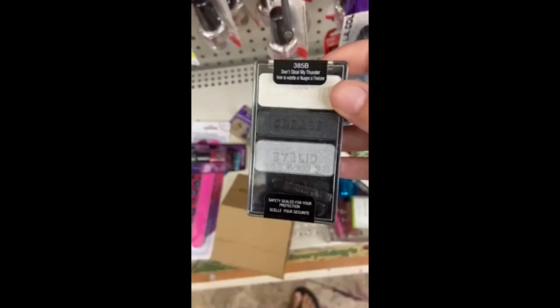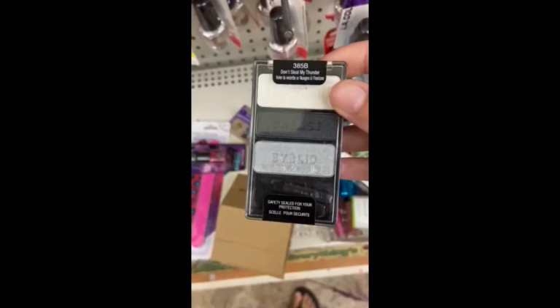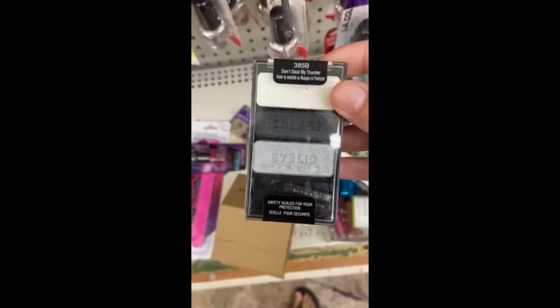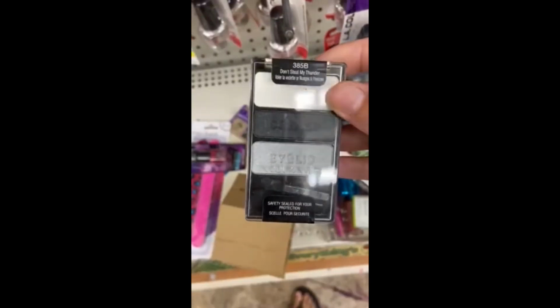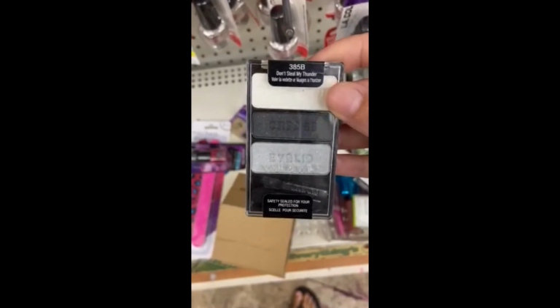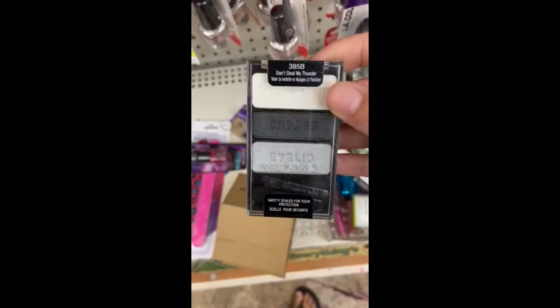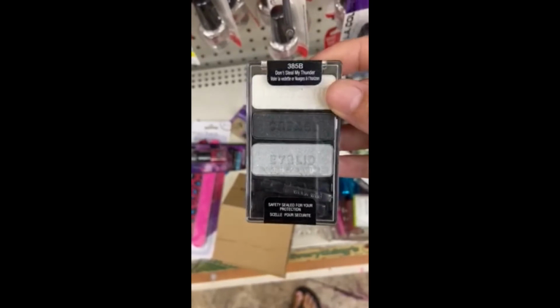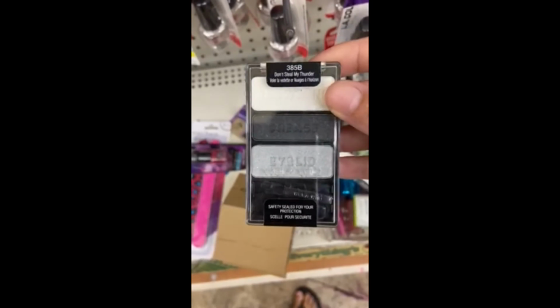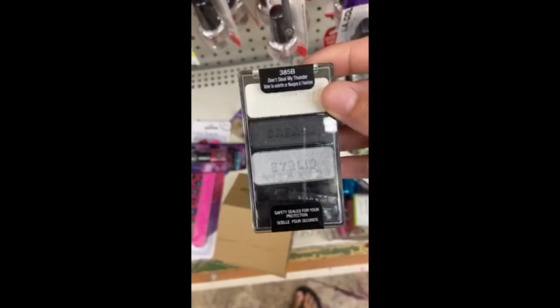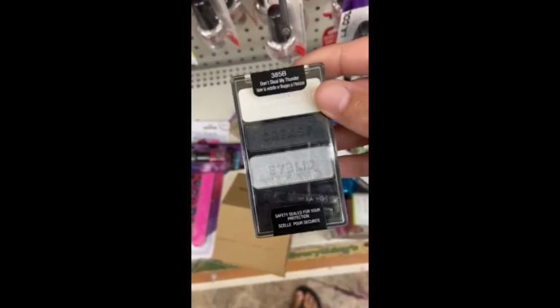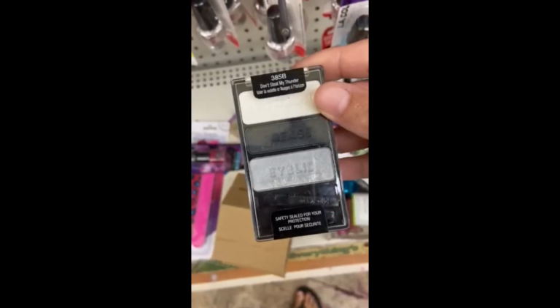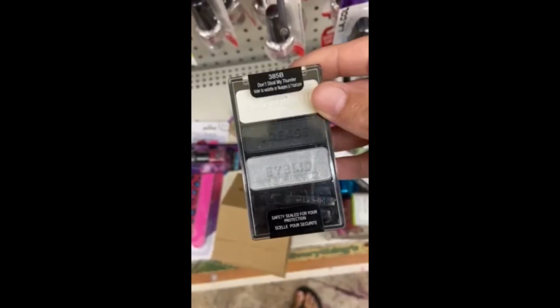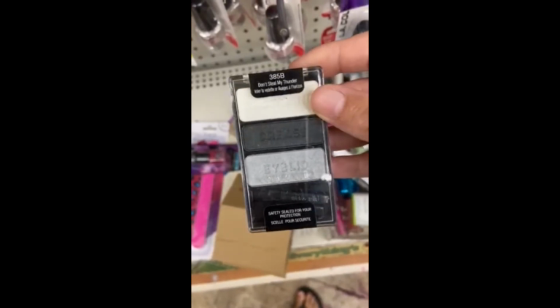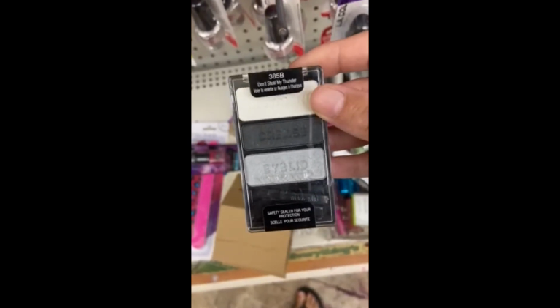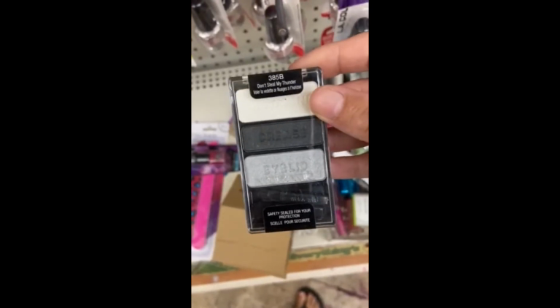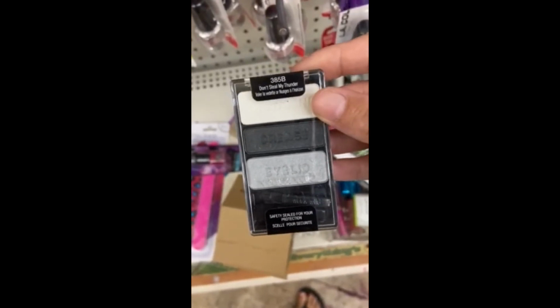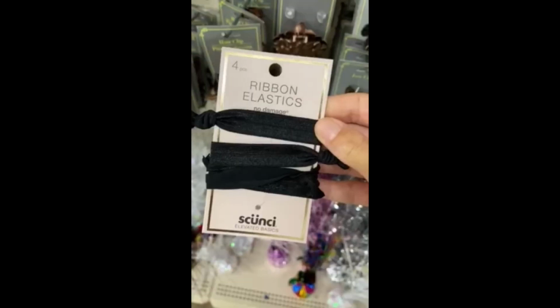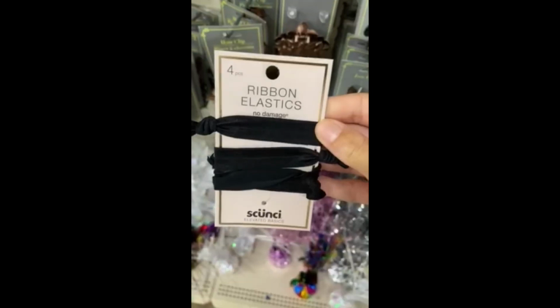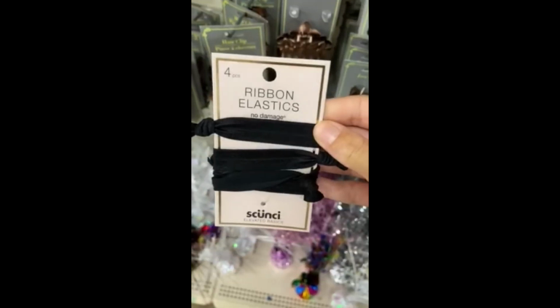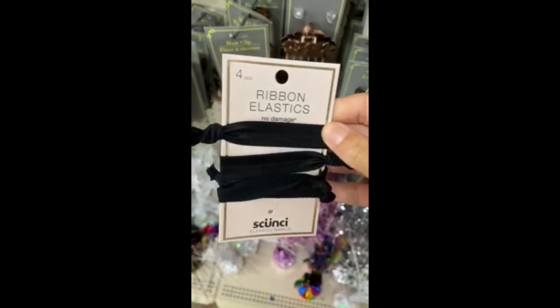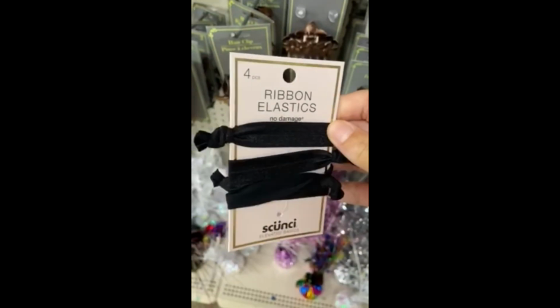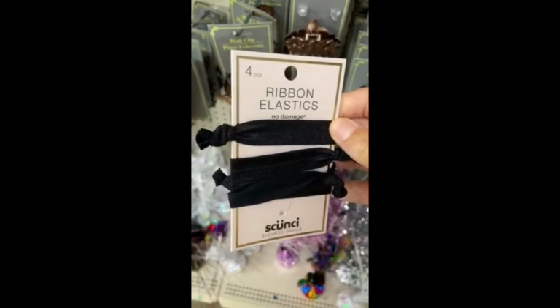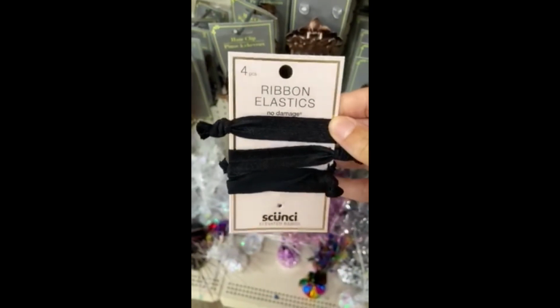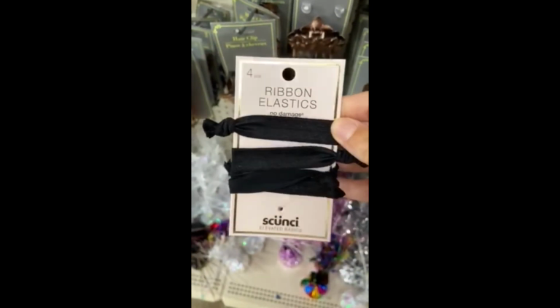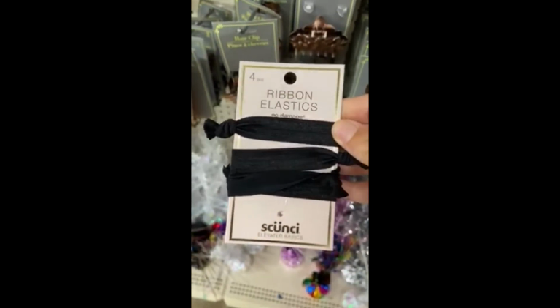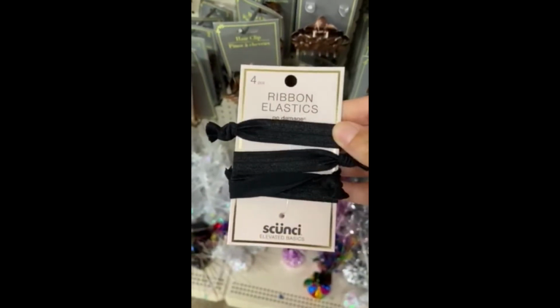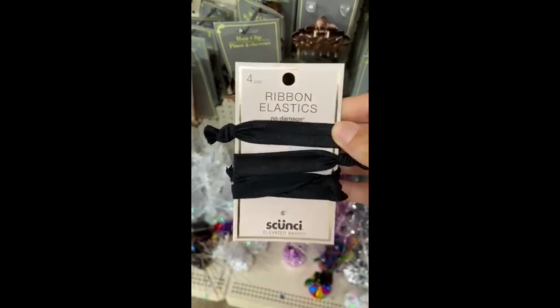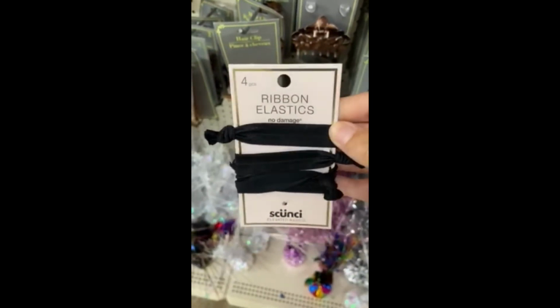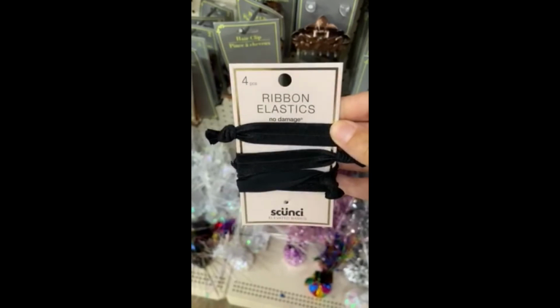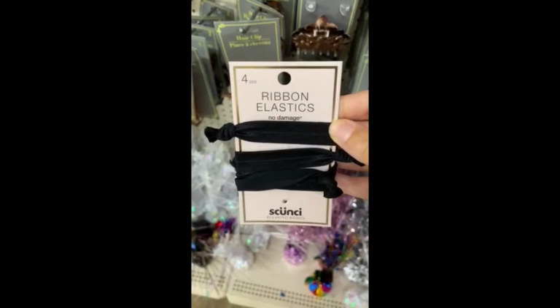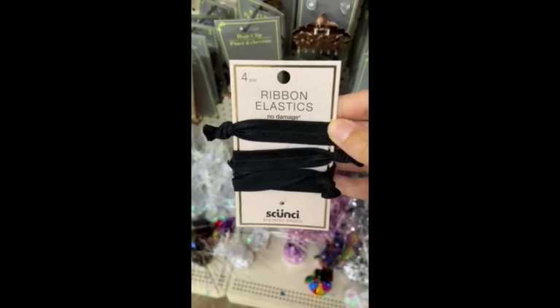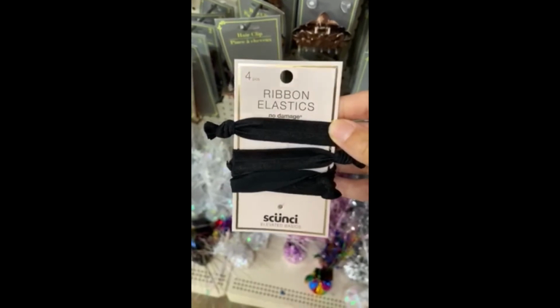Then a Wet n' Wild eyeshadow palette. And last but not least, these really cute ribbon elastic scrunchies.